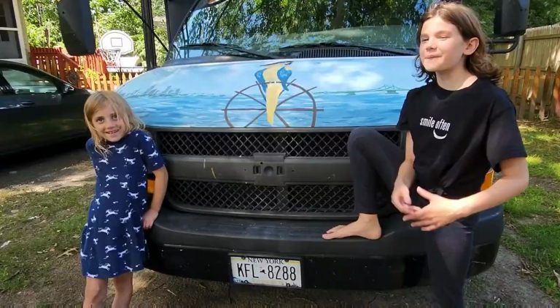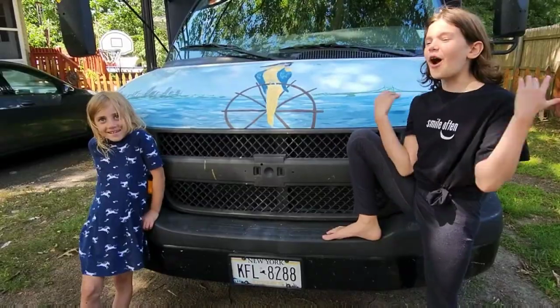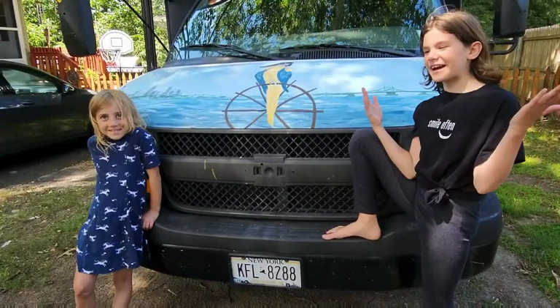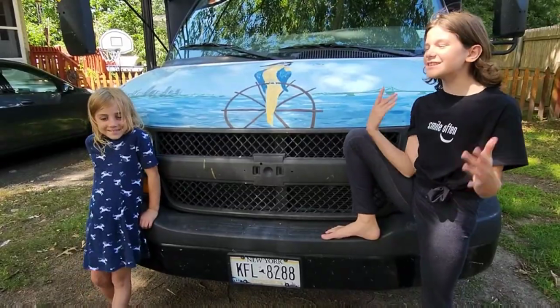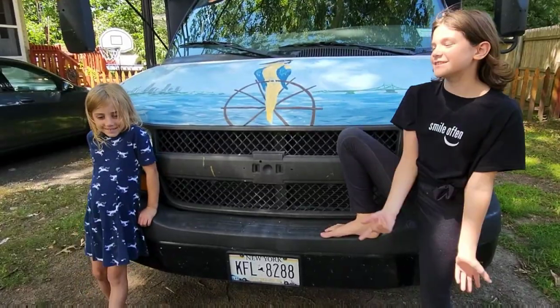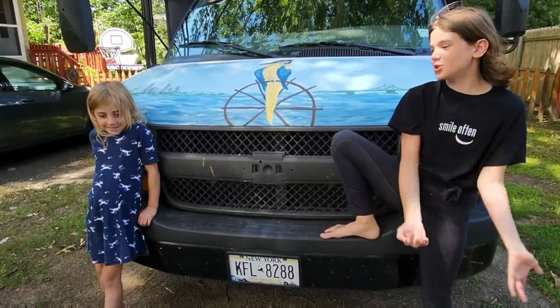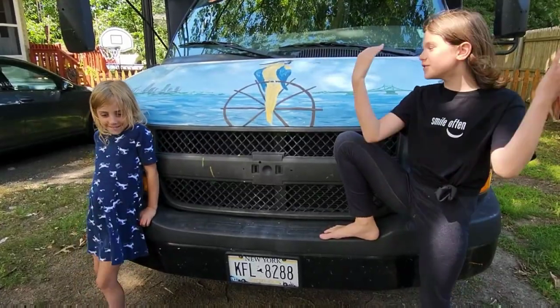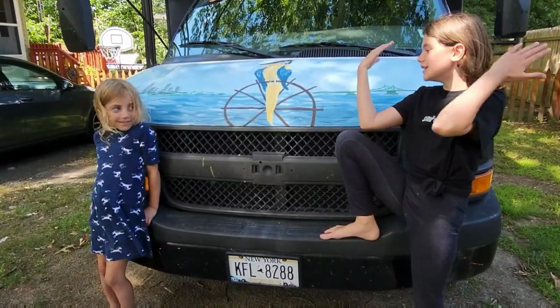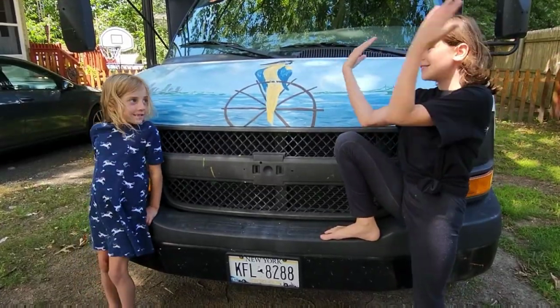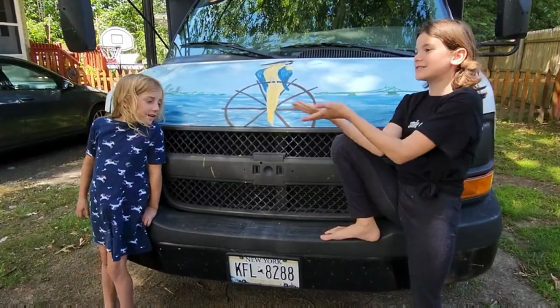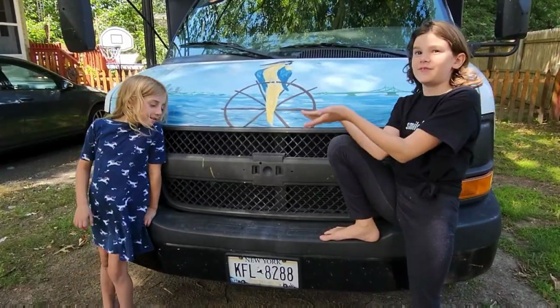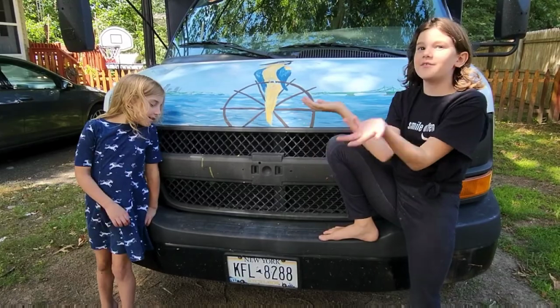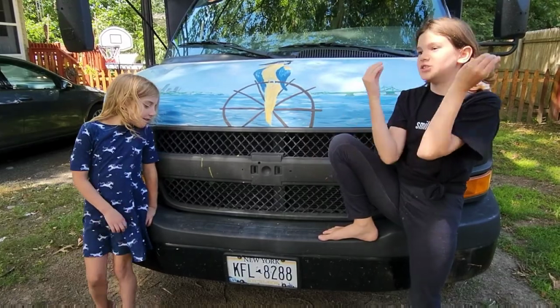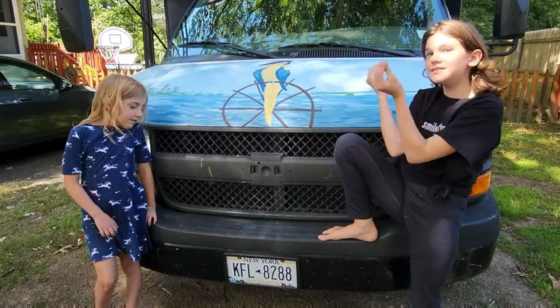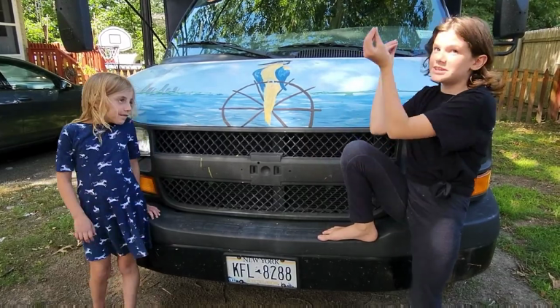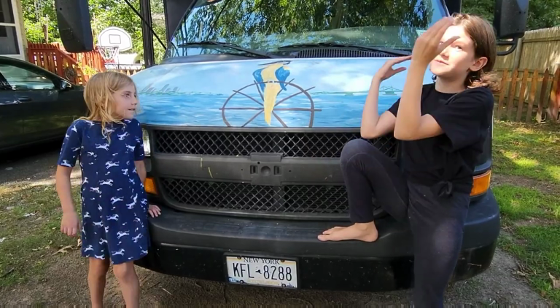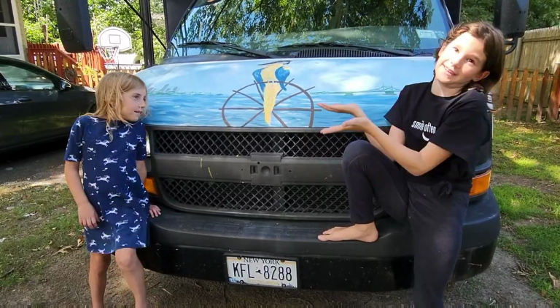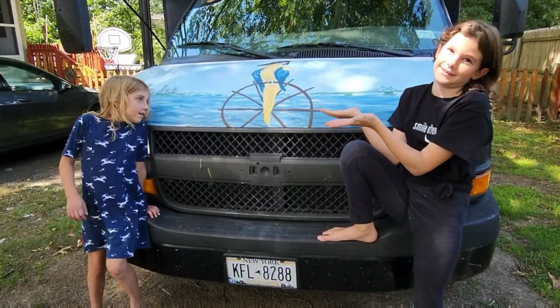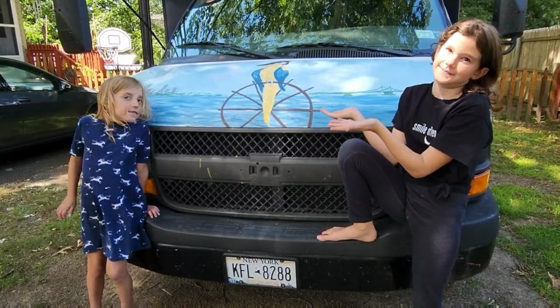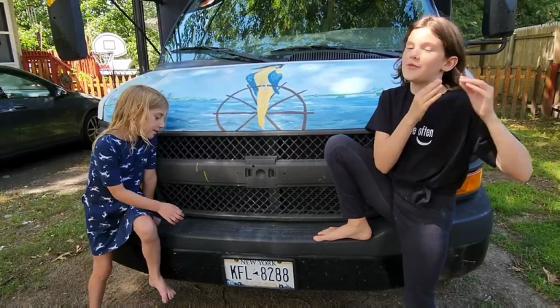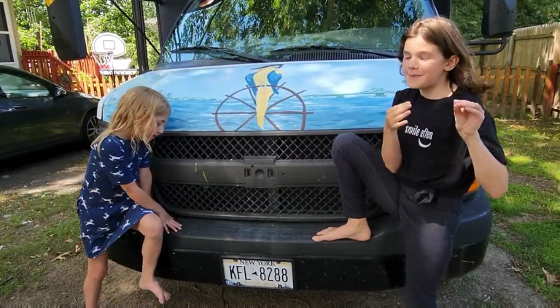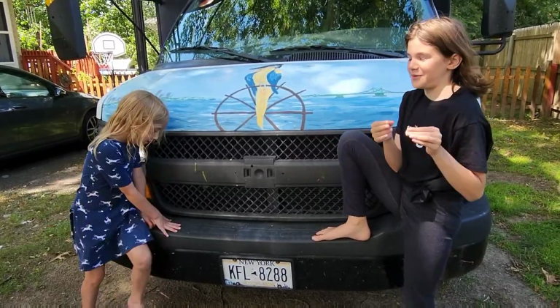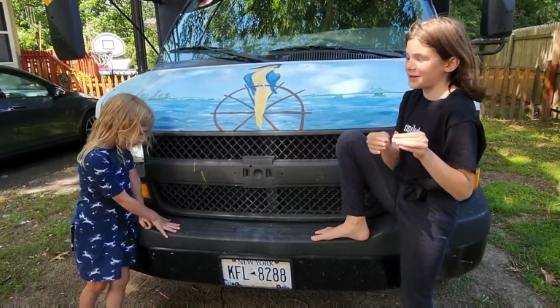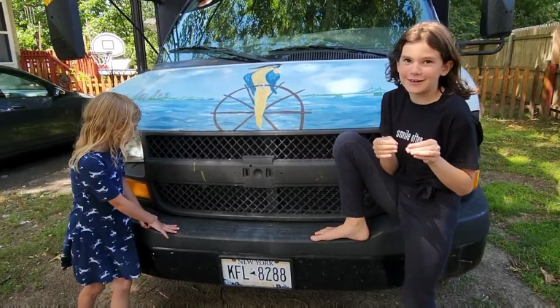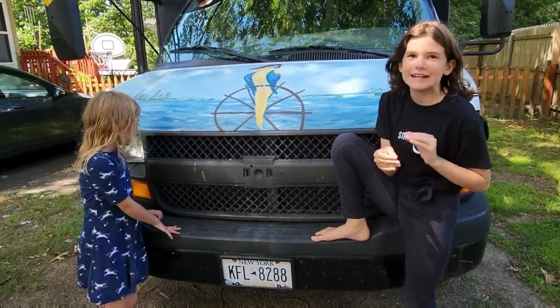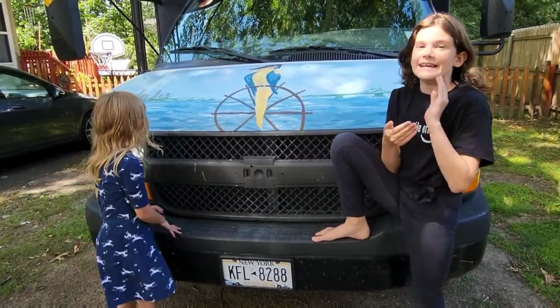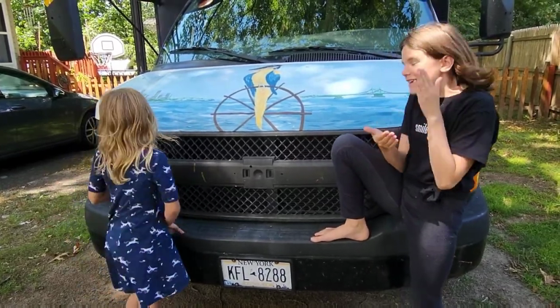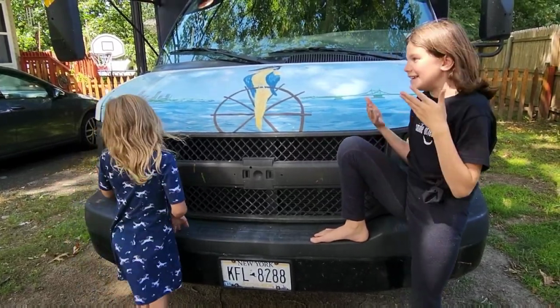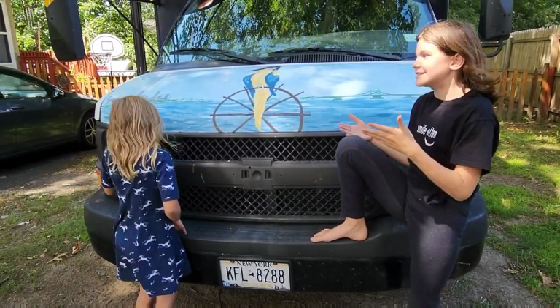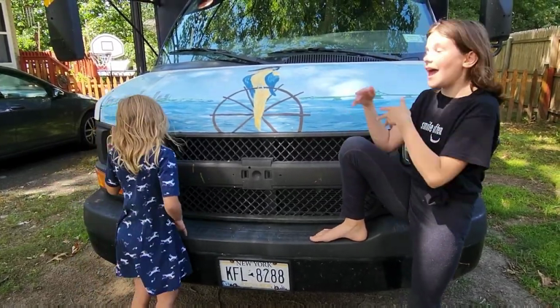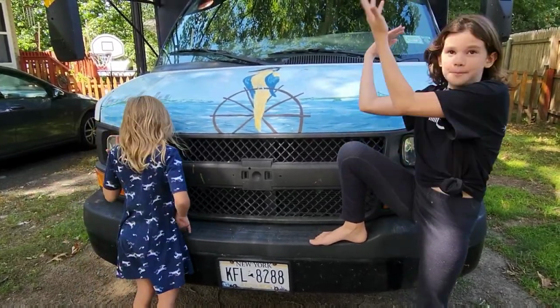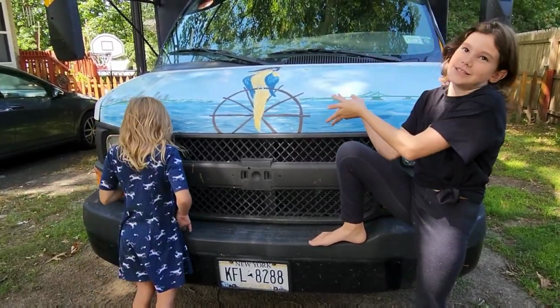Alright guys, this is a 2005 GMC Savannah. If you want to be particular, it is a bus.